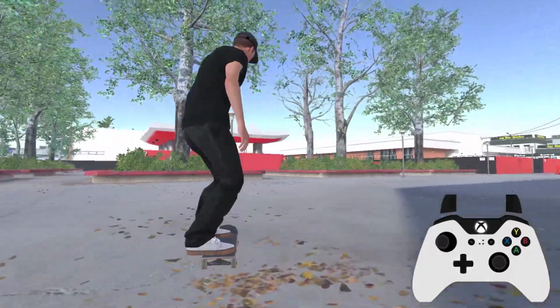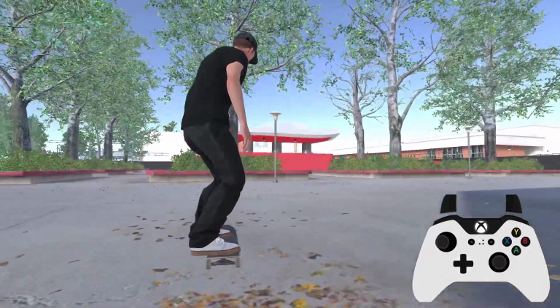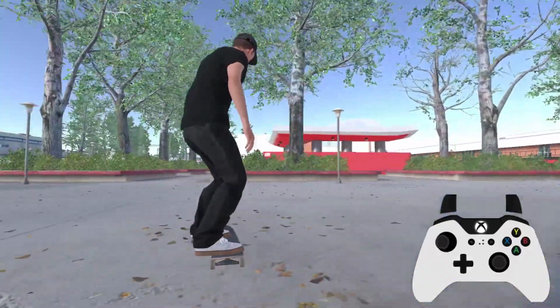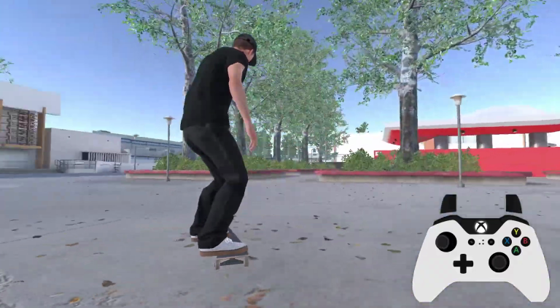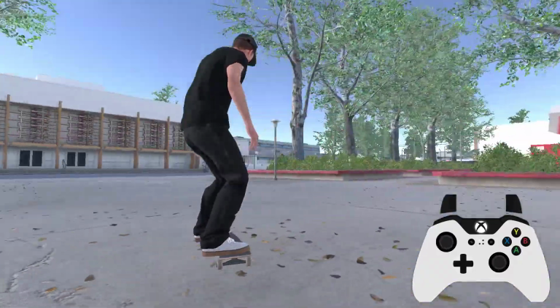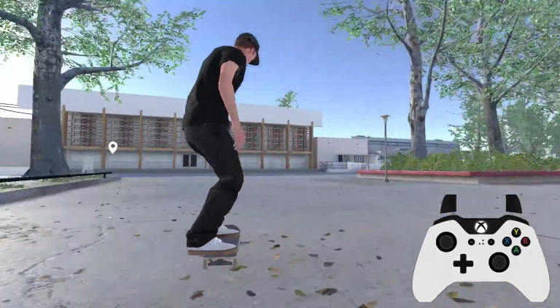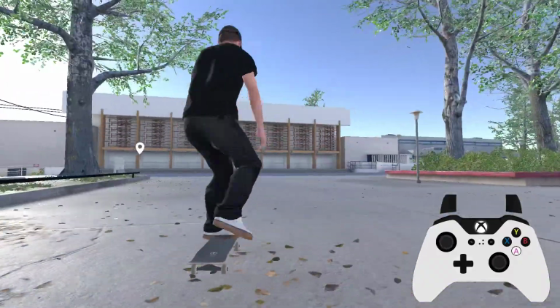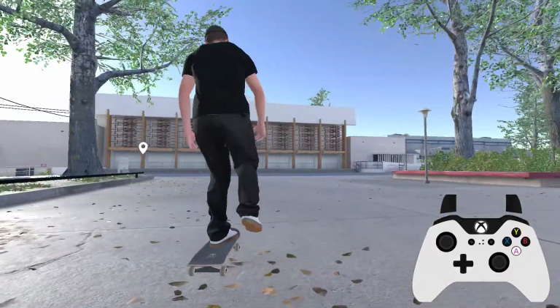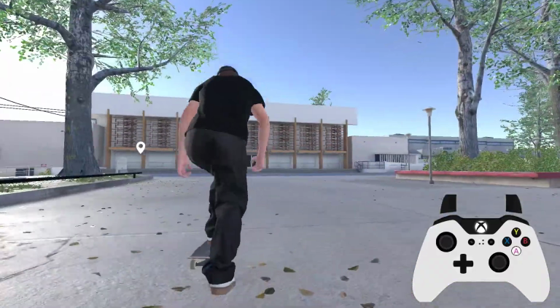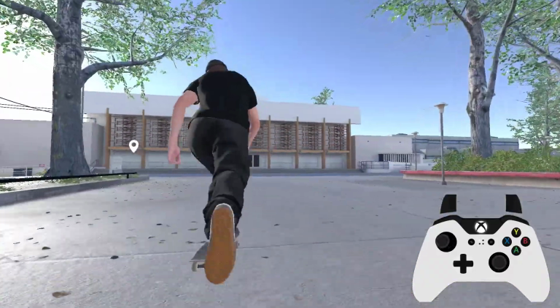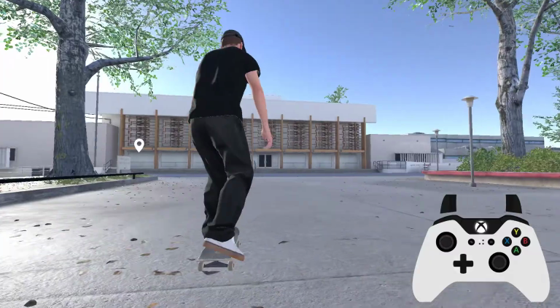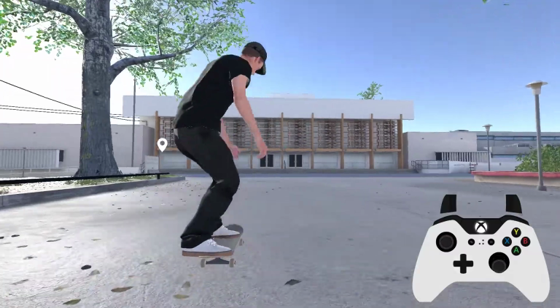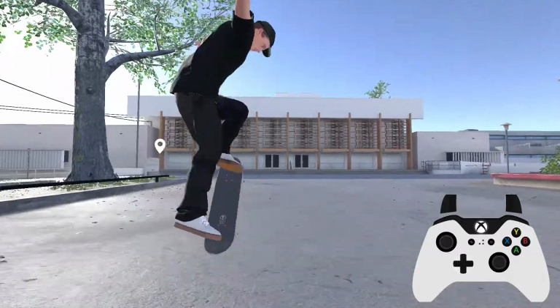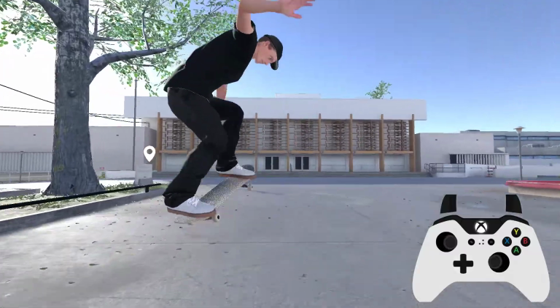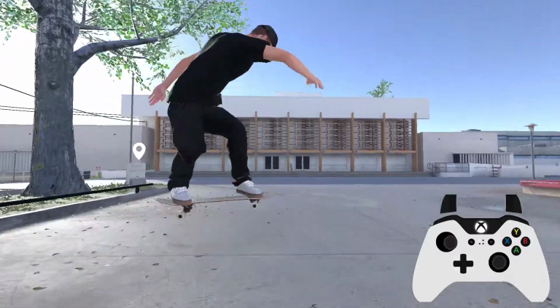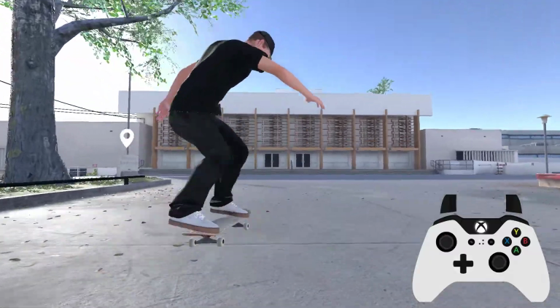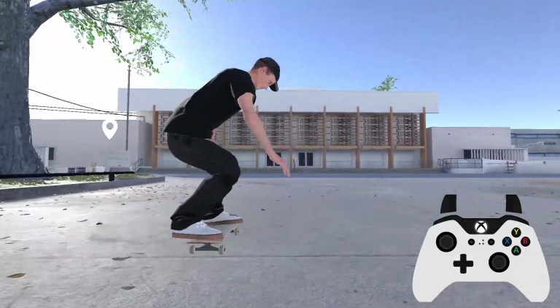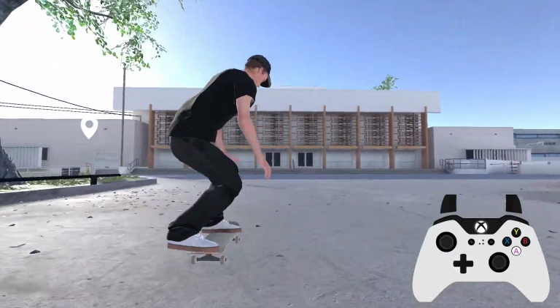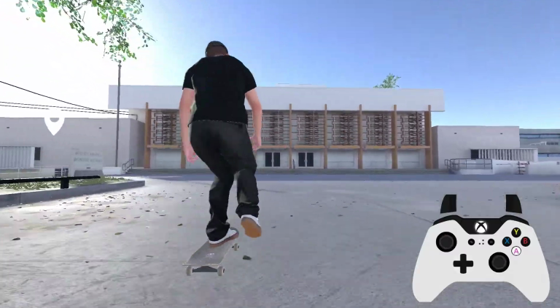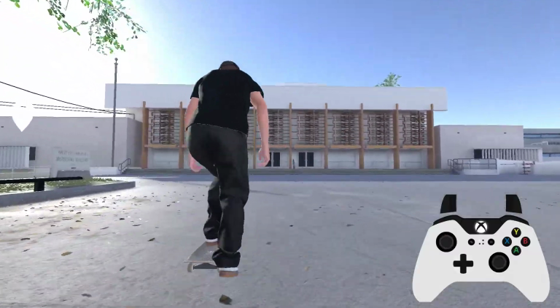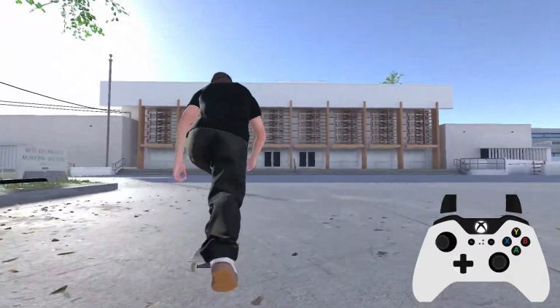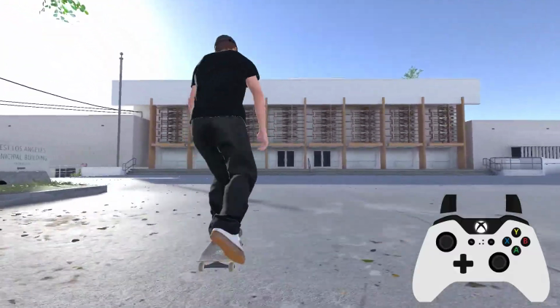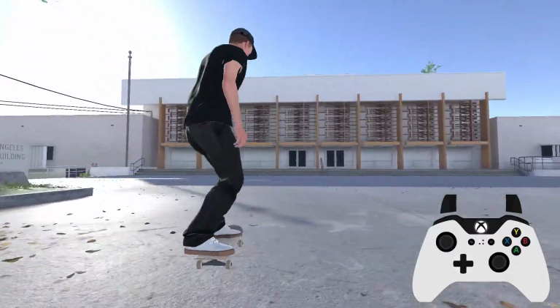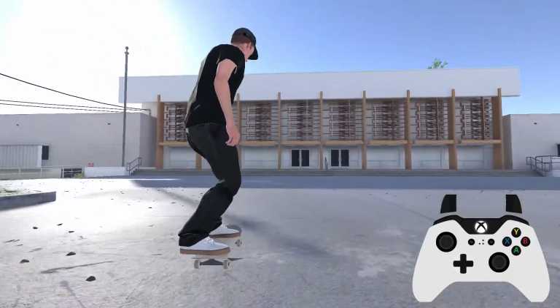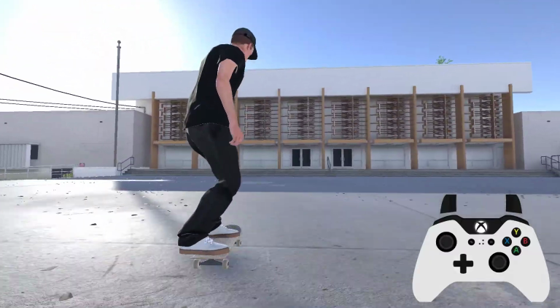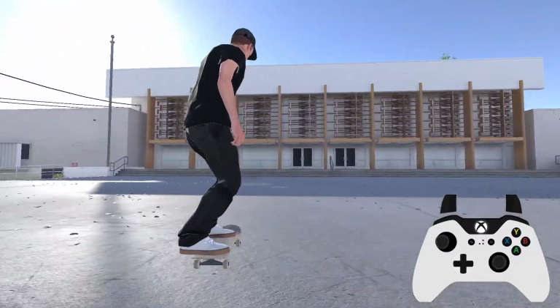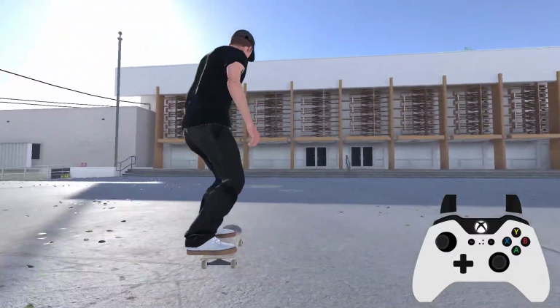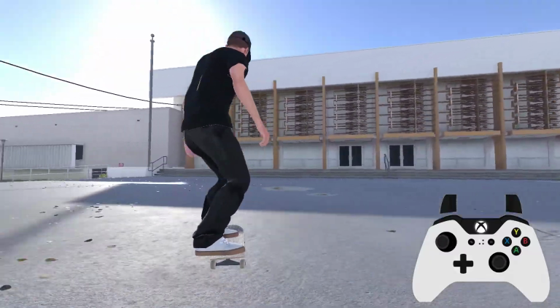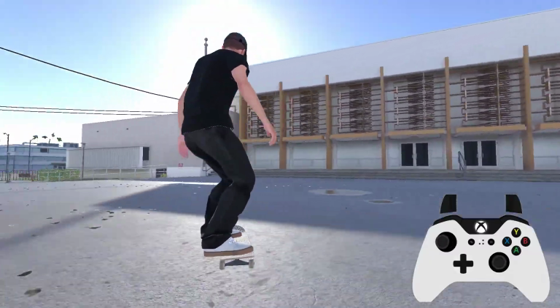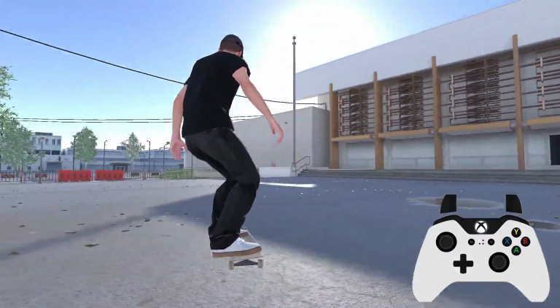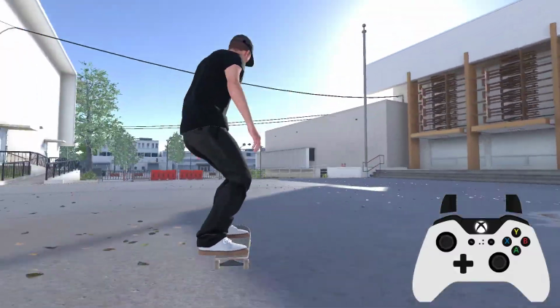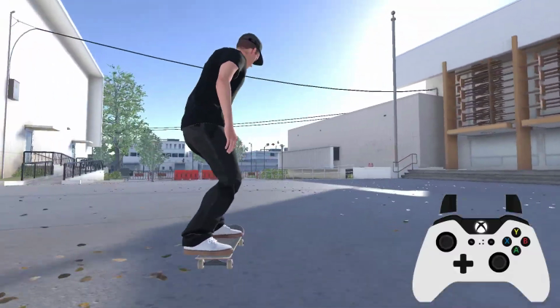Hopefully that tip helps you reach some rails that you couldn't reach before. Cheers!